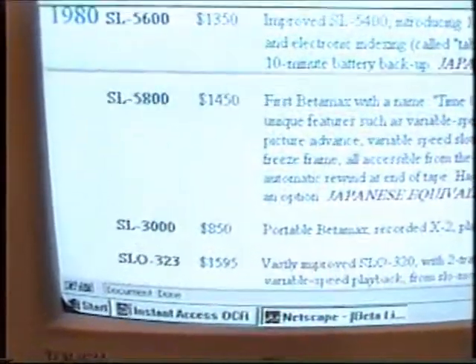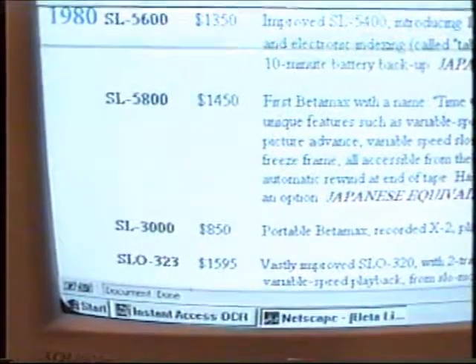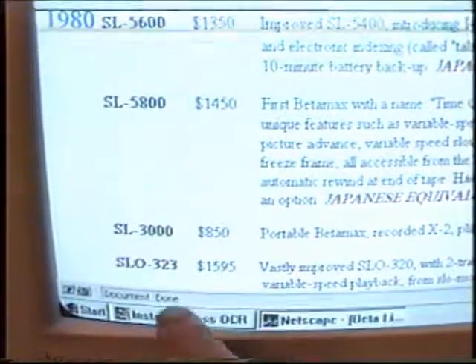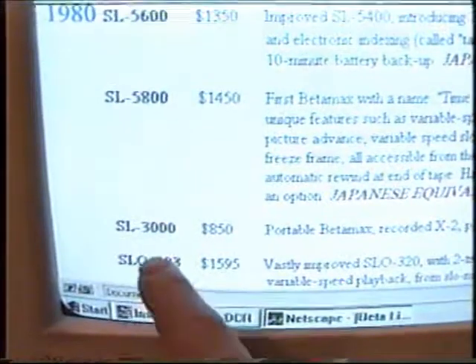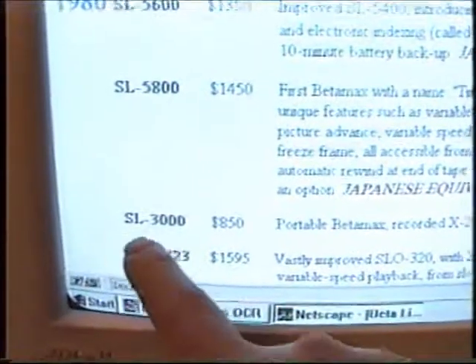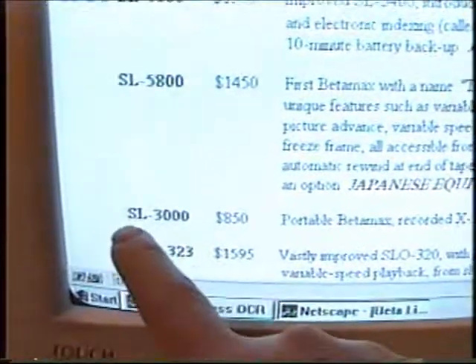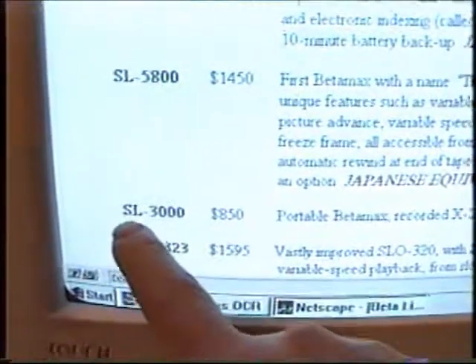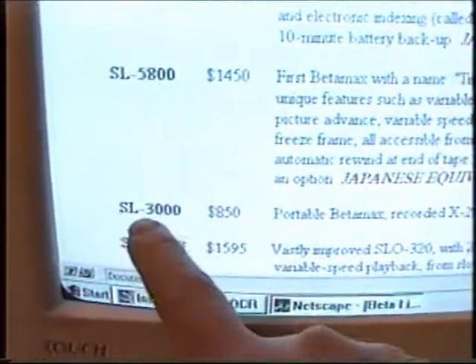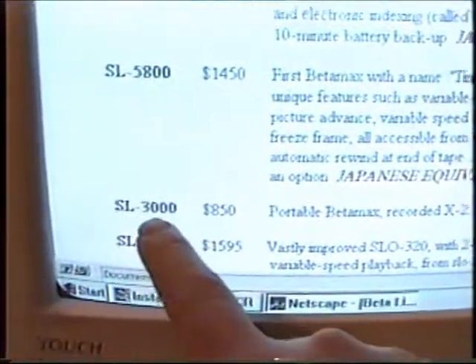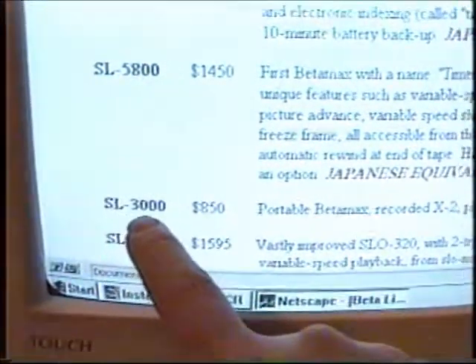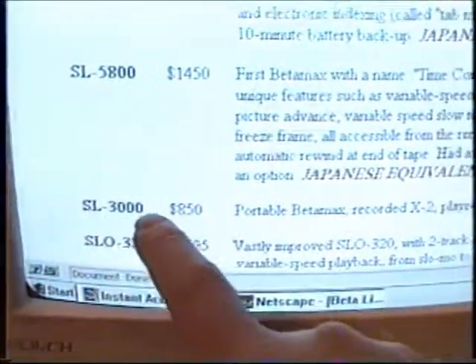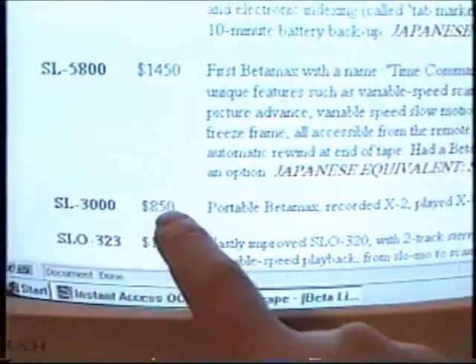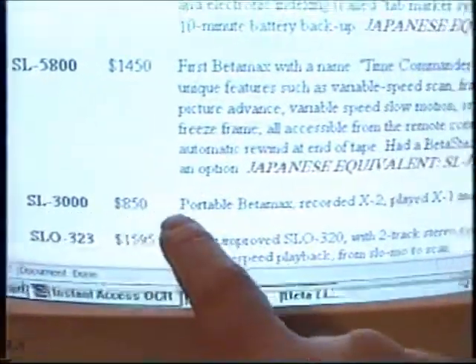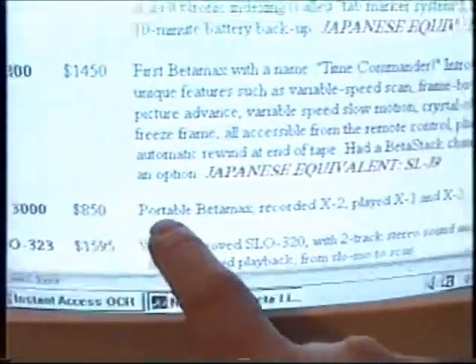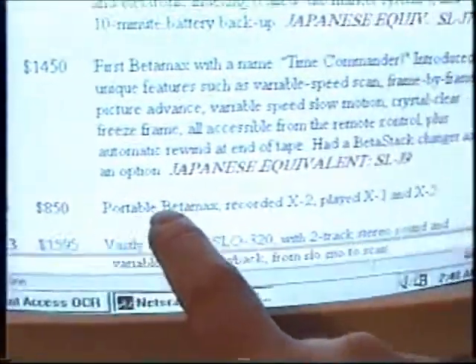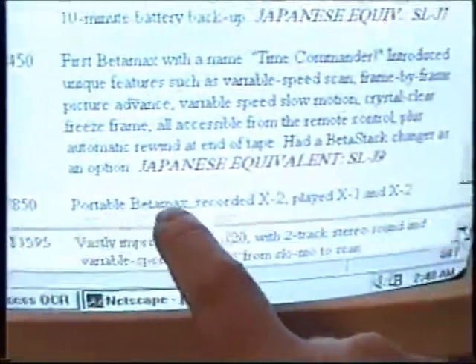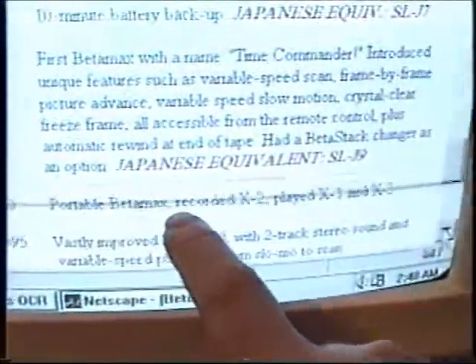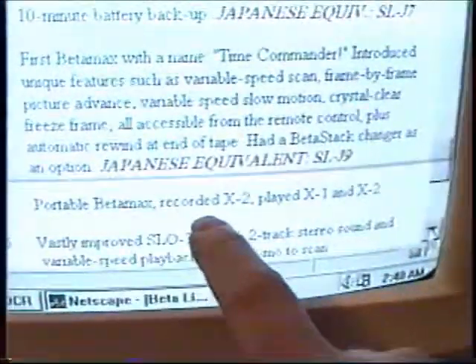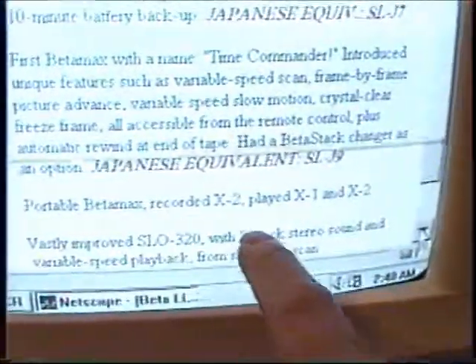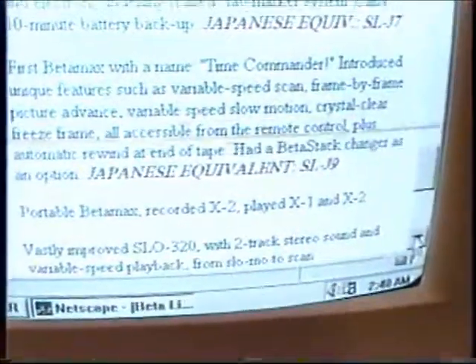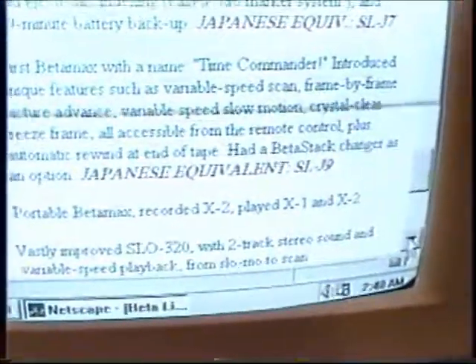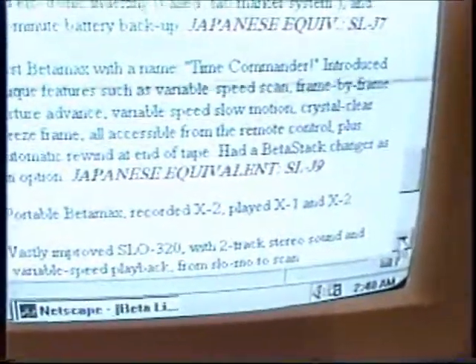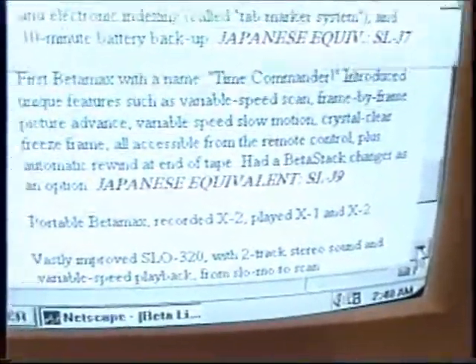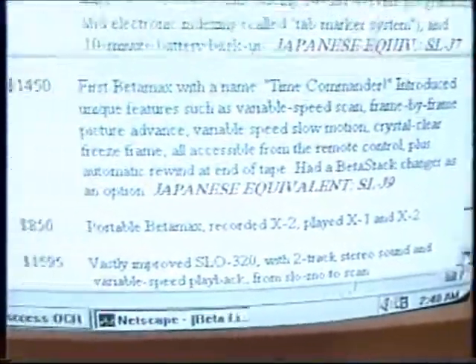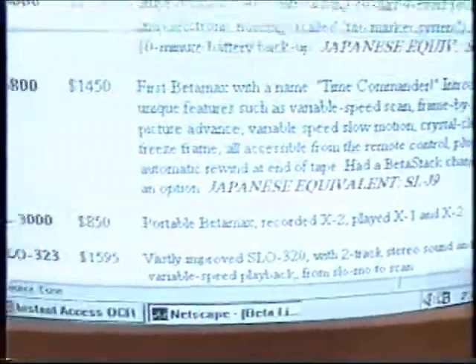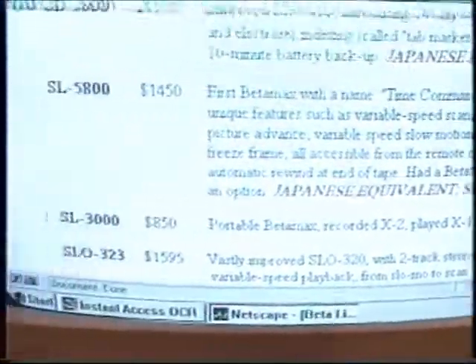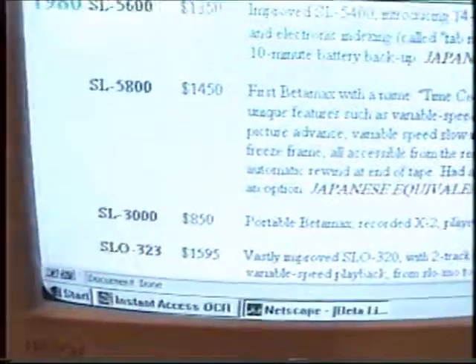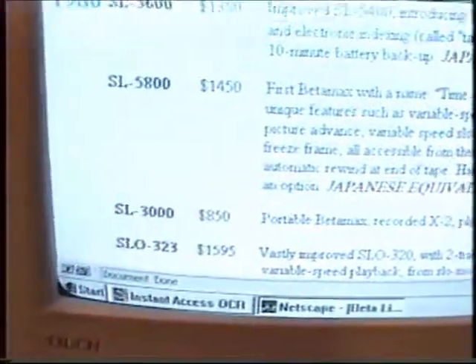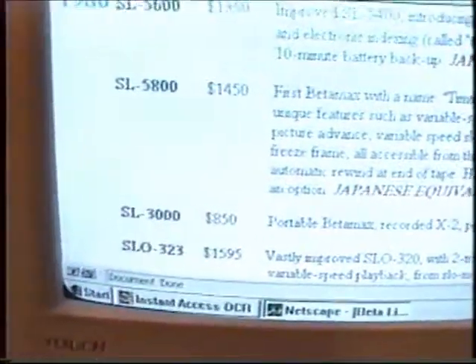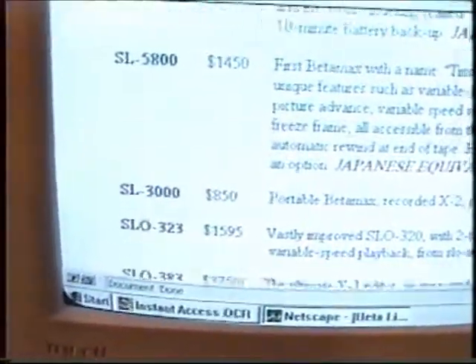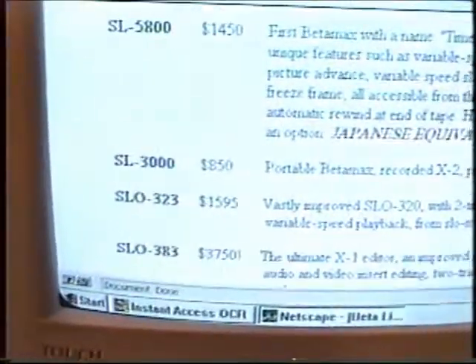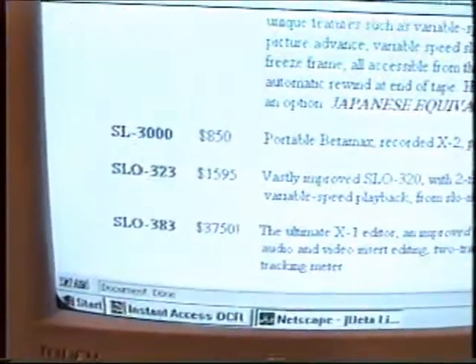I think you had an SL3000 — the first portable Betamax. You recorded at X2, played back at X1 and X2.